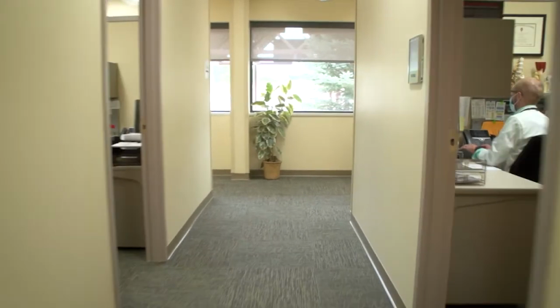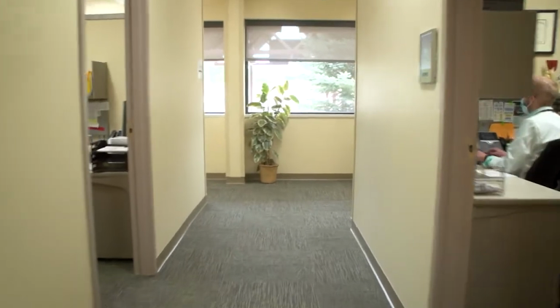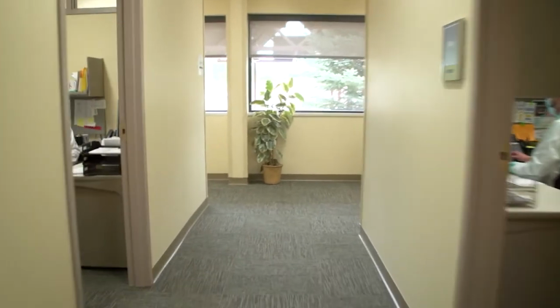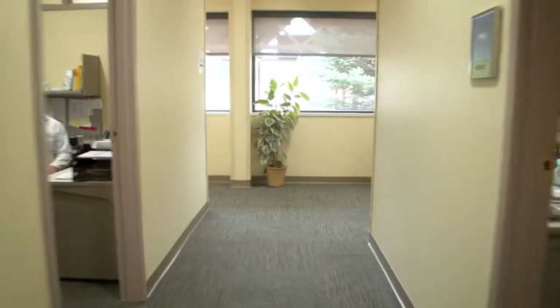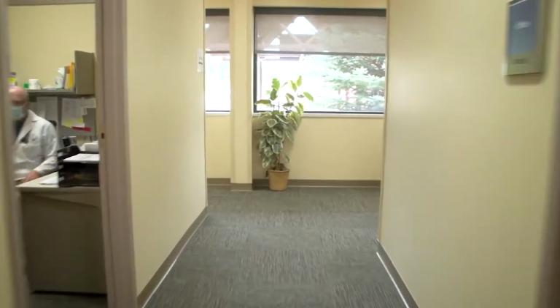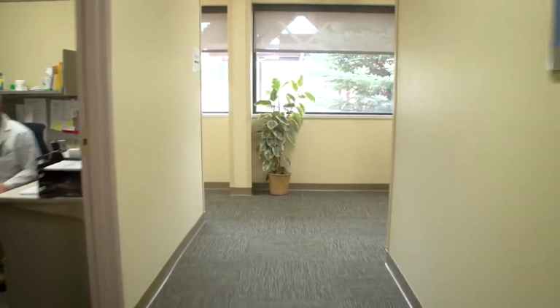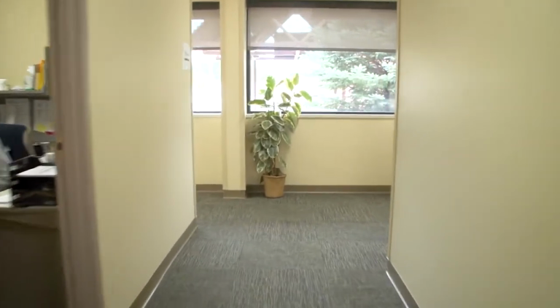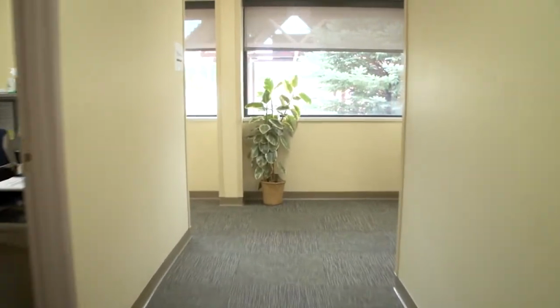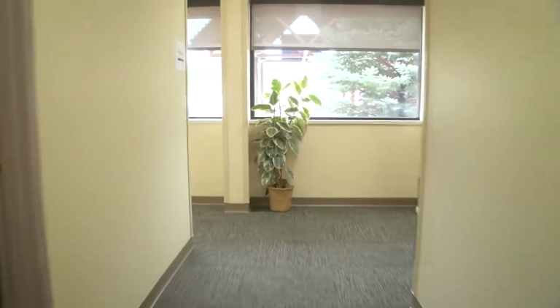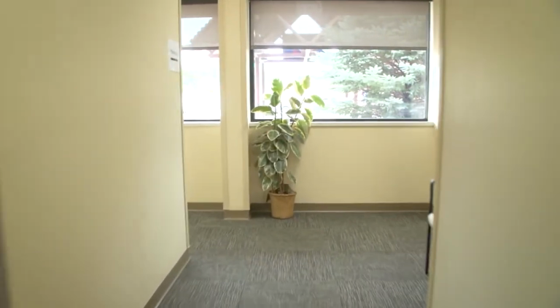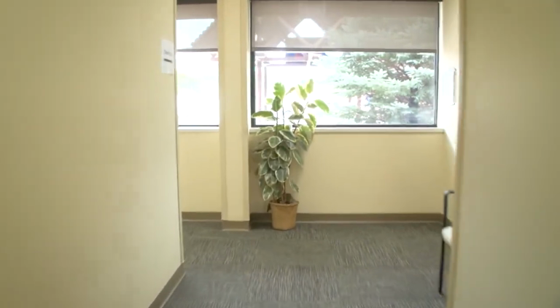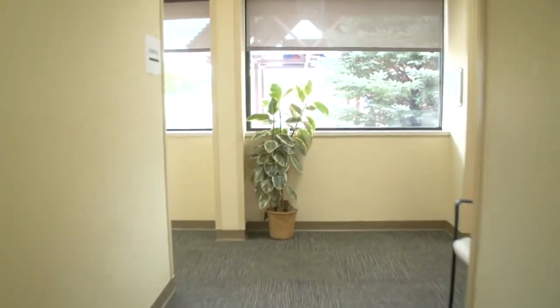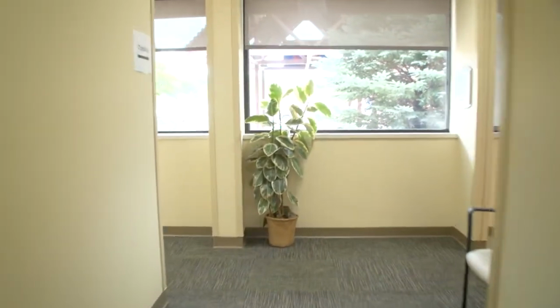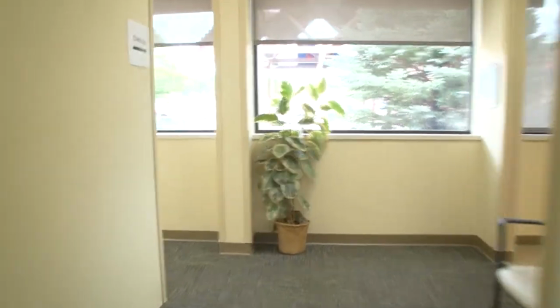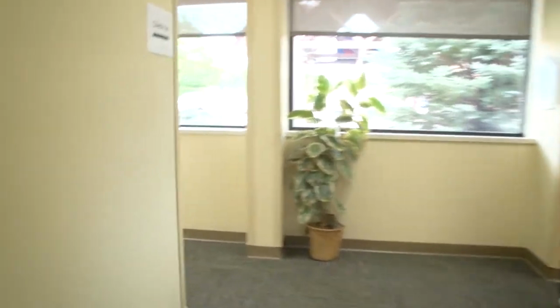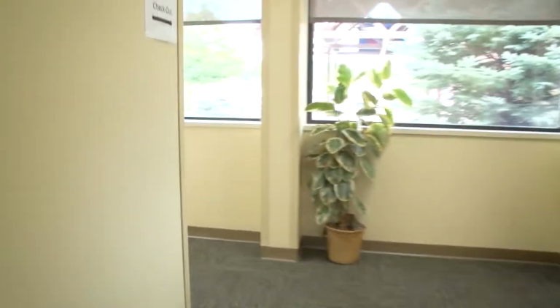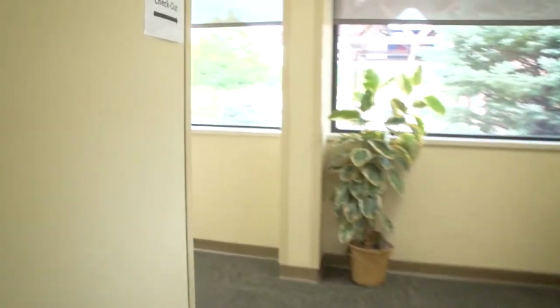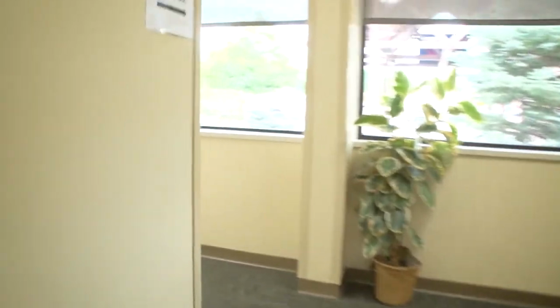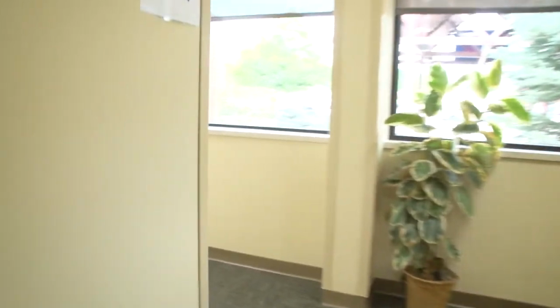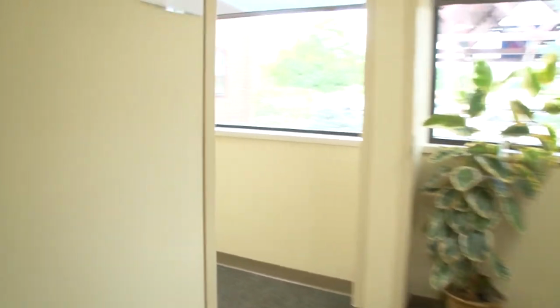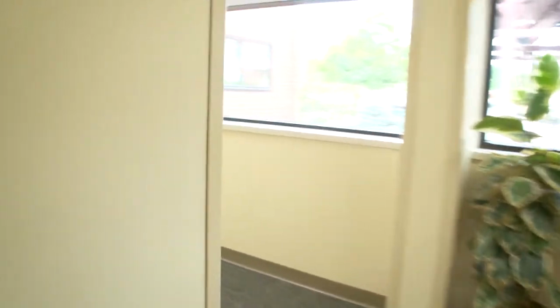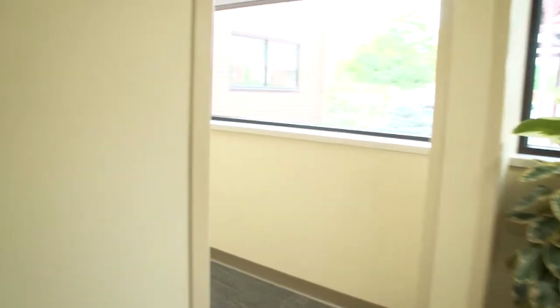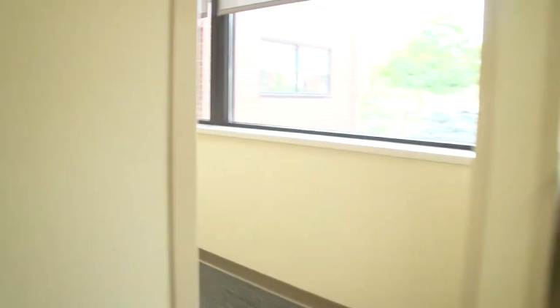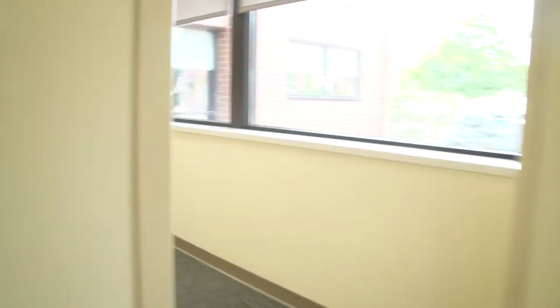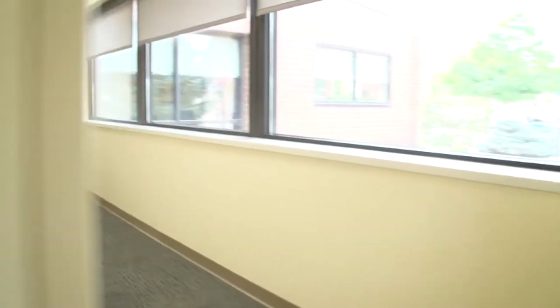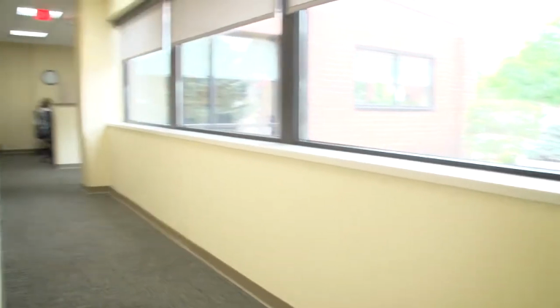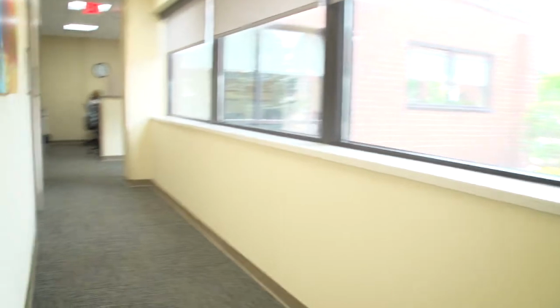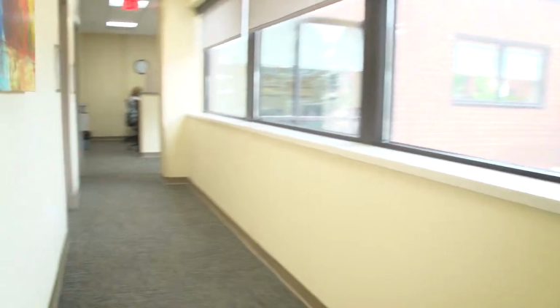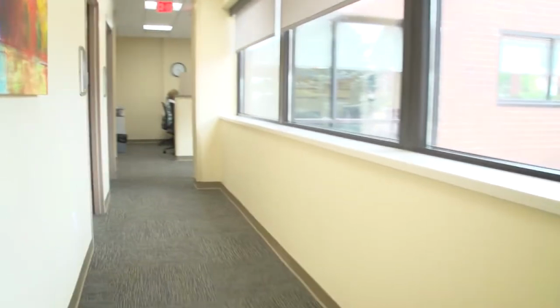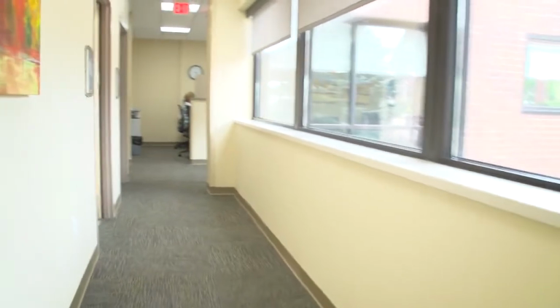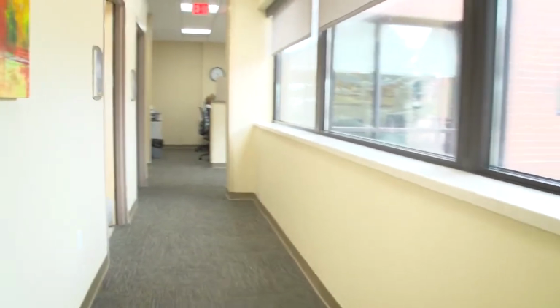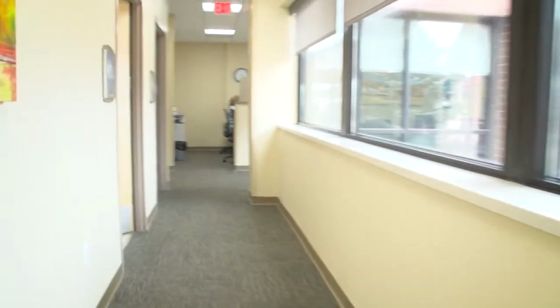We hope you enjoyed this virtual clinic tour and please keep us in mind if you need care in Holman. Have a wonderful day.